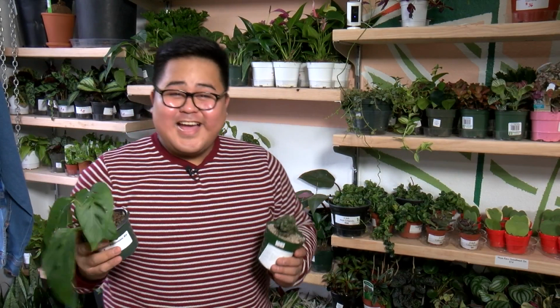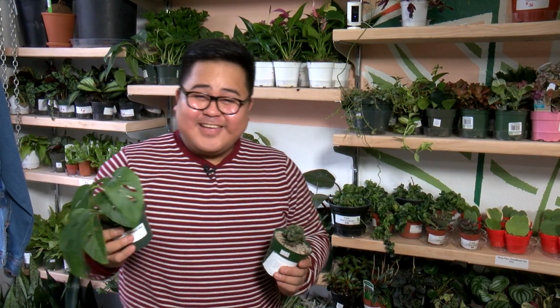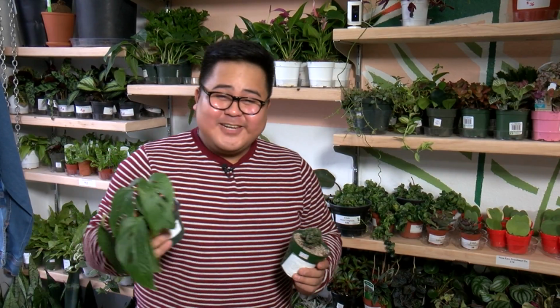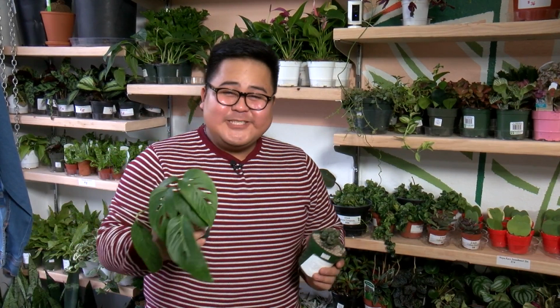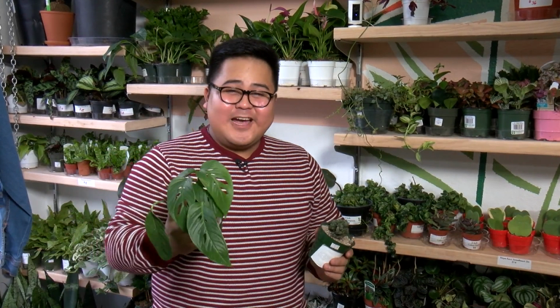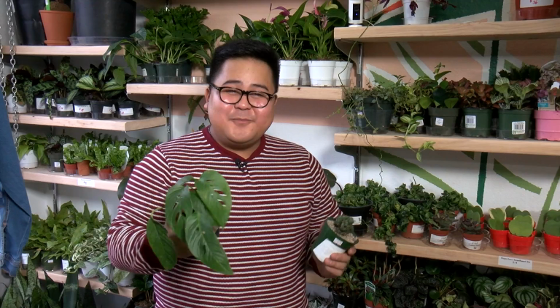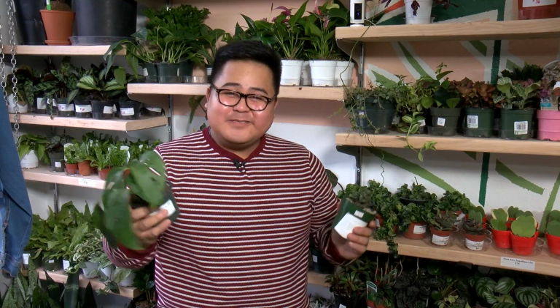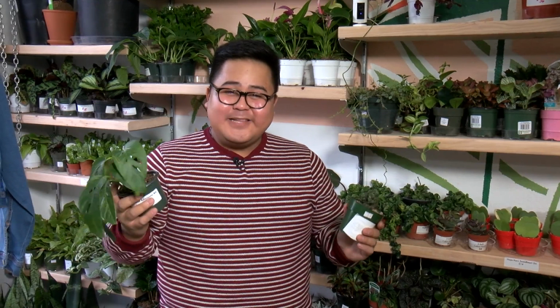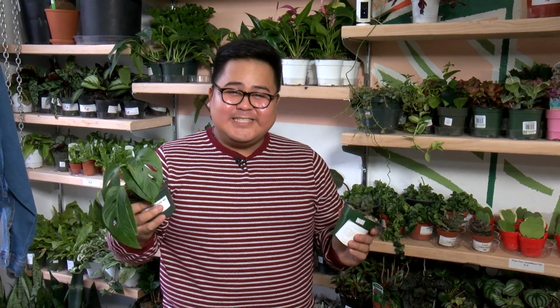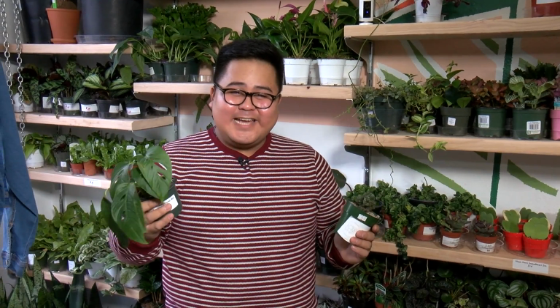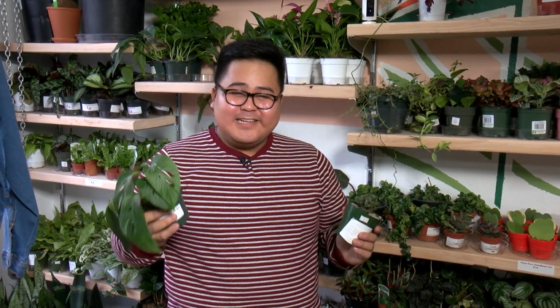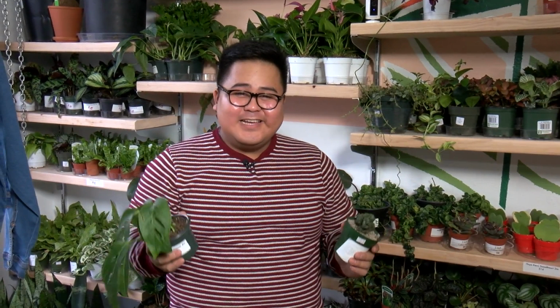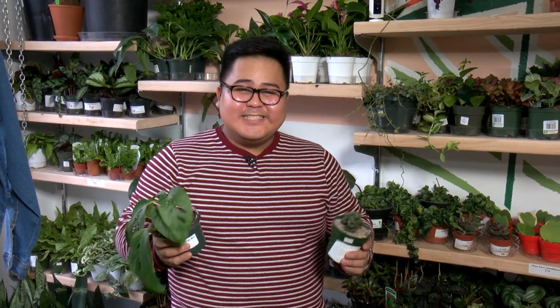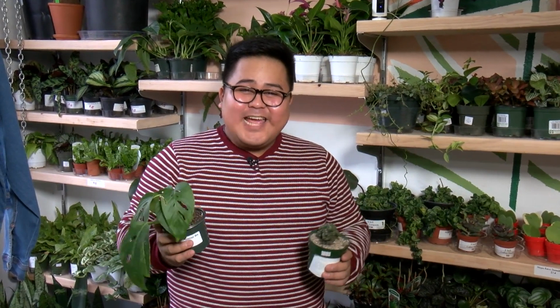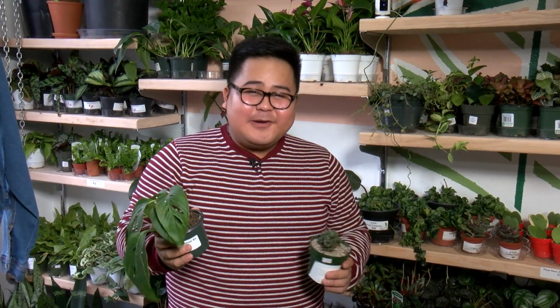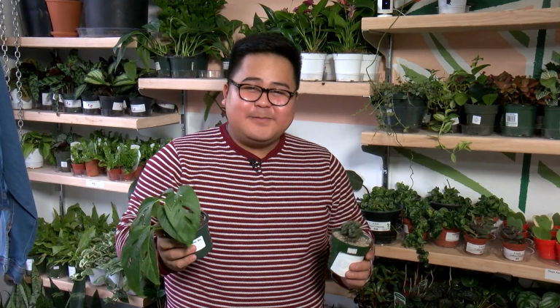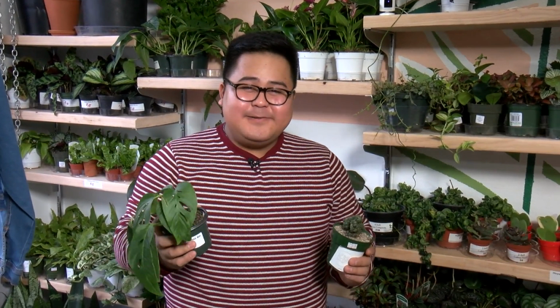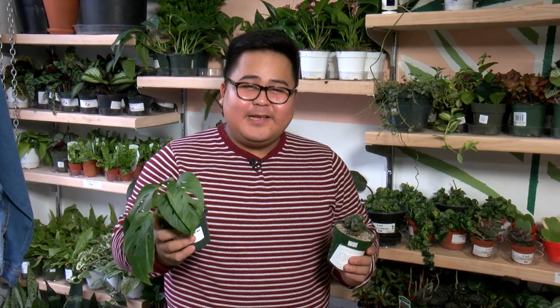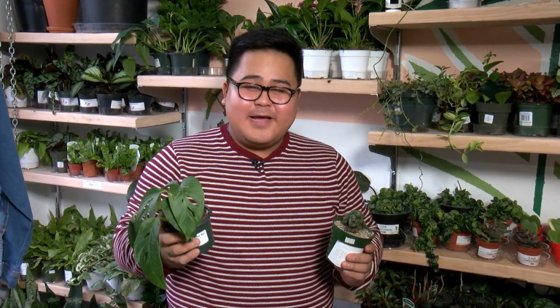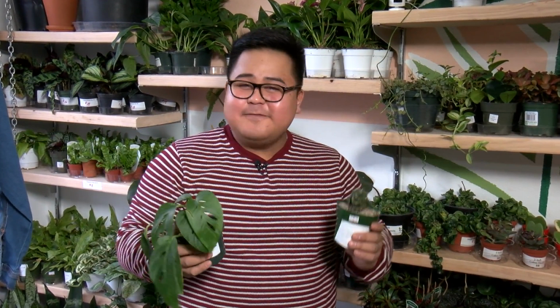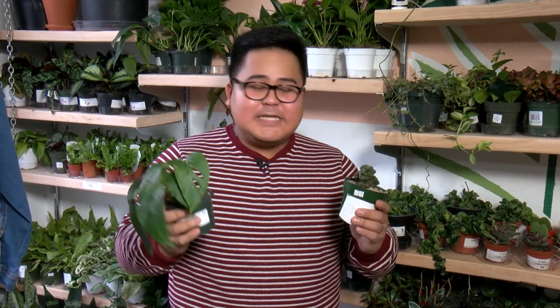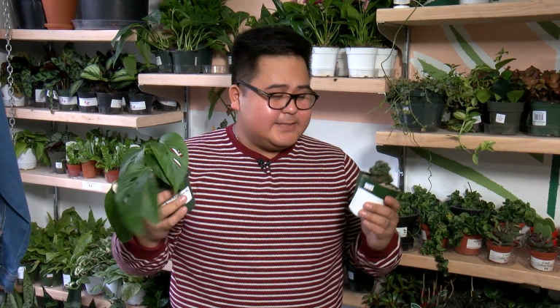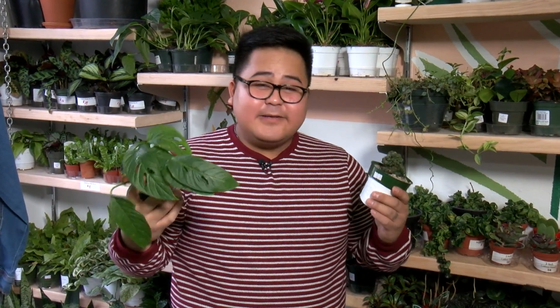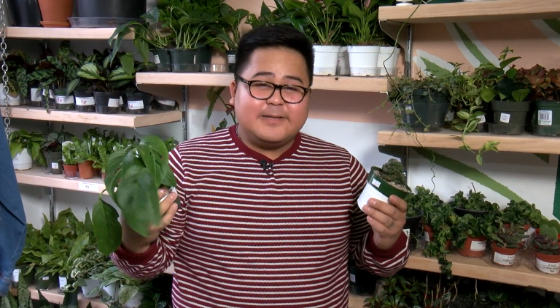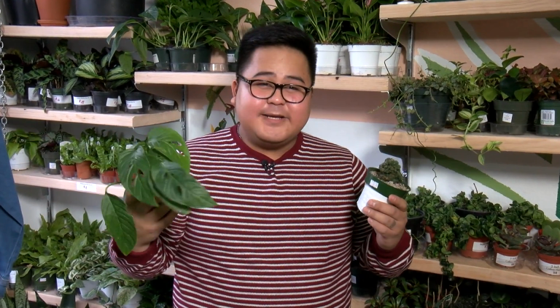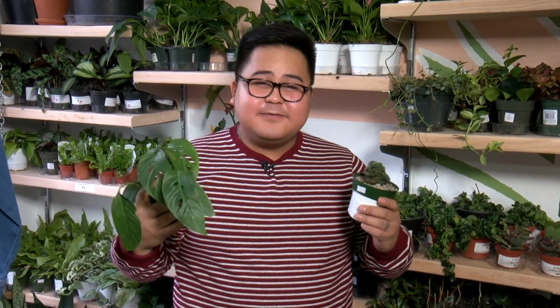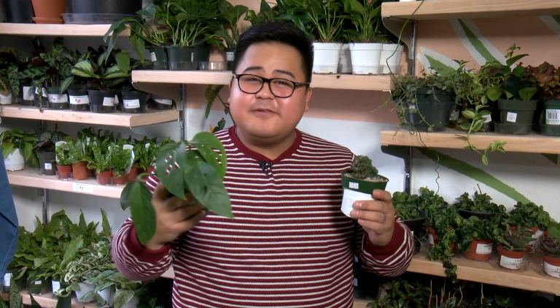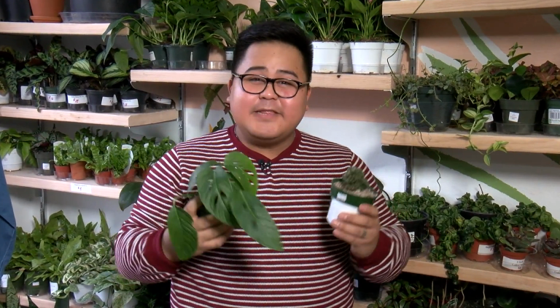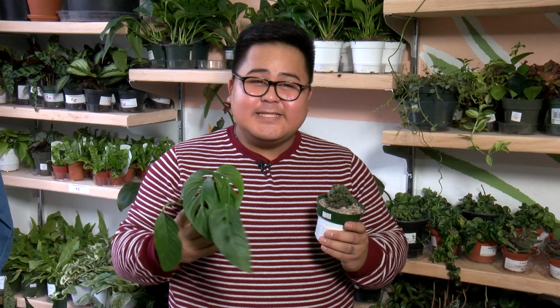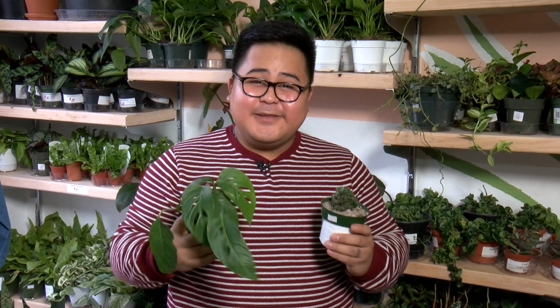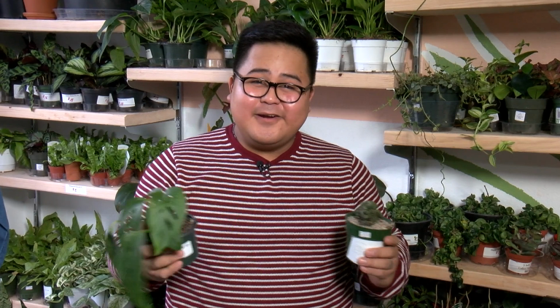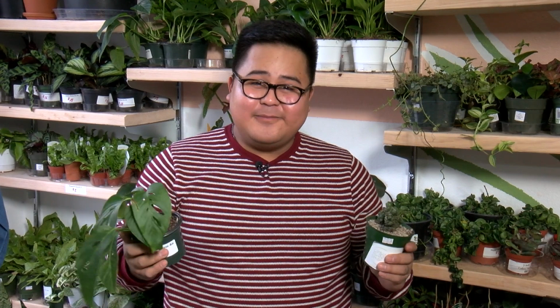Hi, my name is John, and welcome to Plant Chat. Today, we're going to be speaking about different types of soil substrates for different plants in your home.